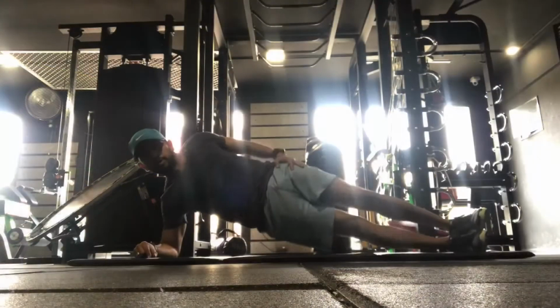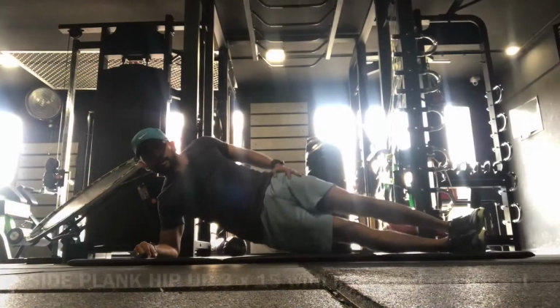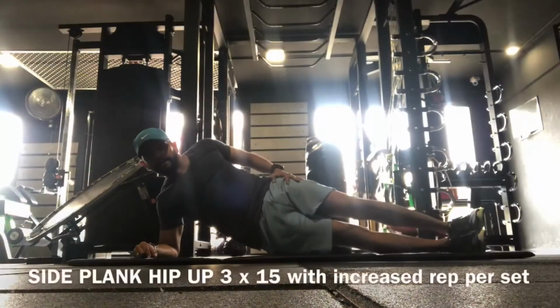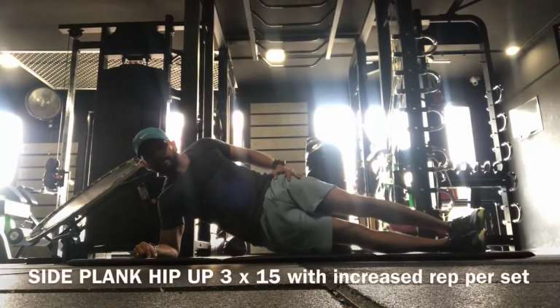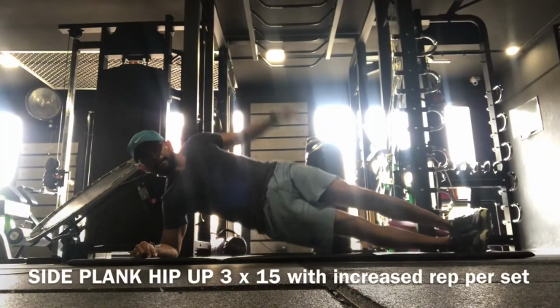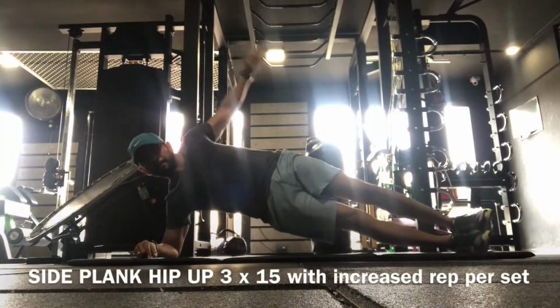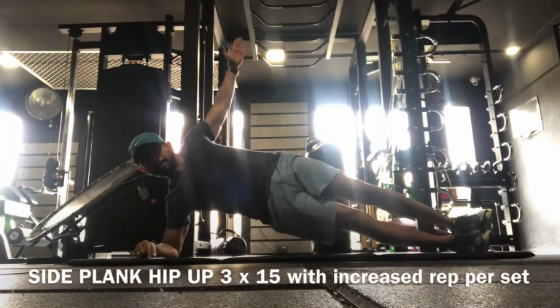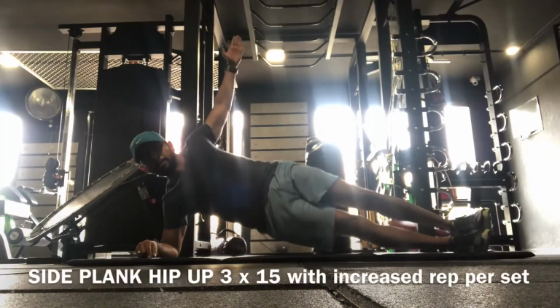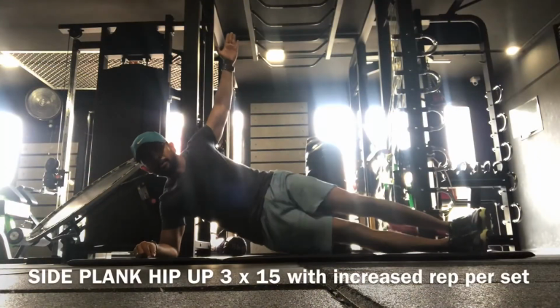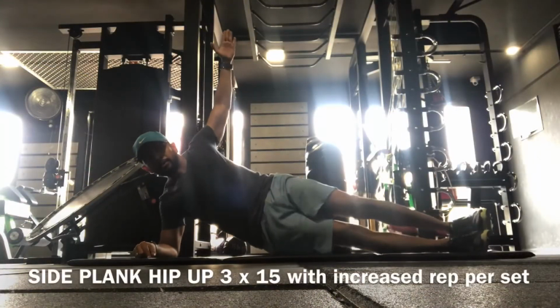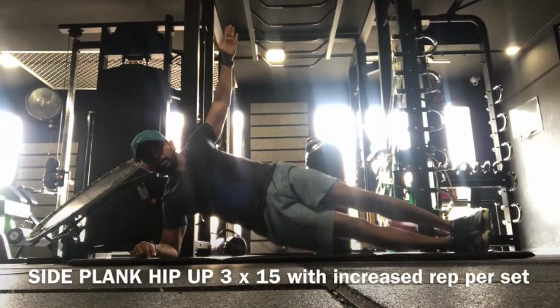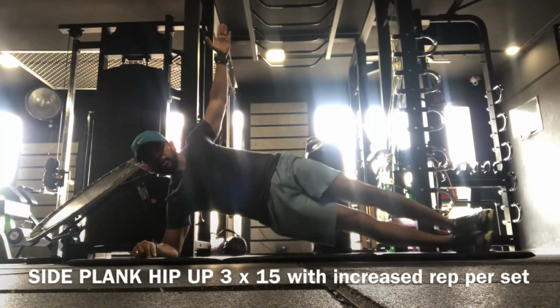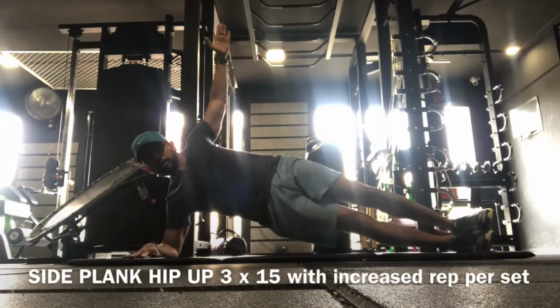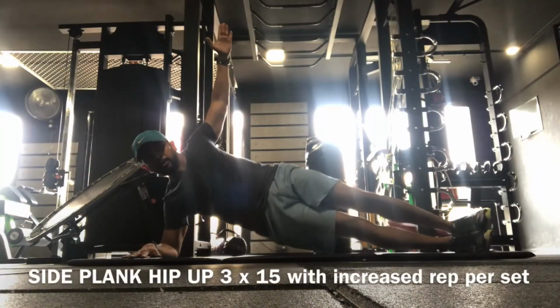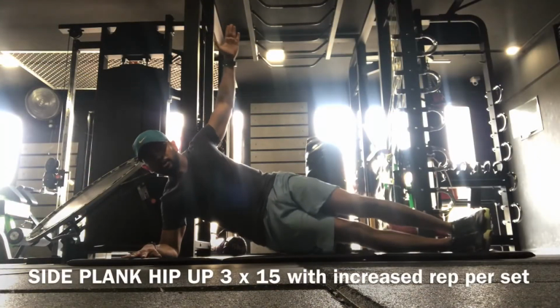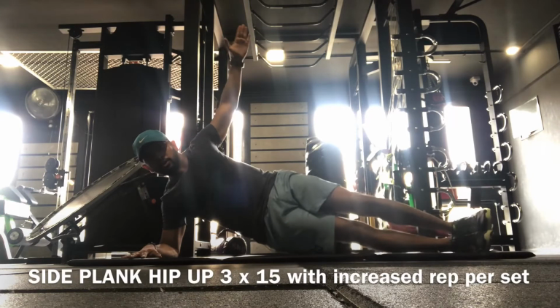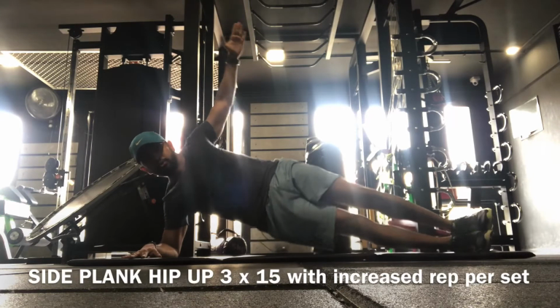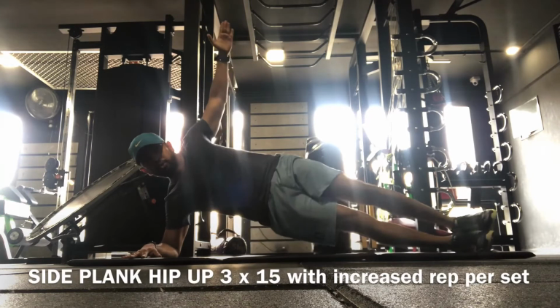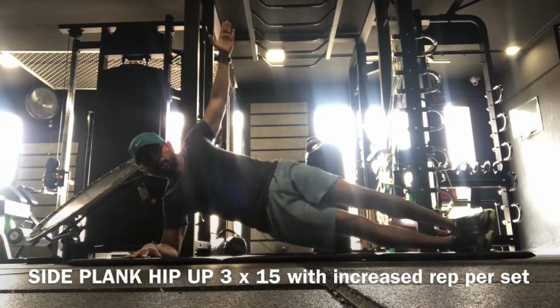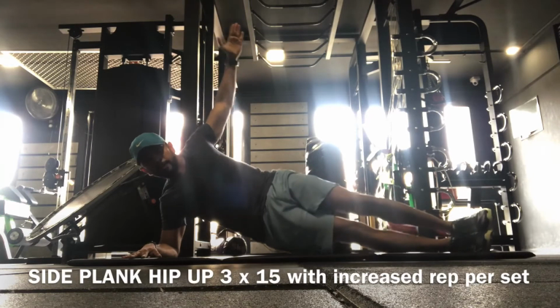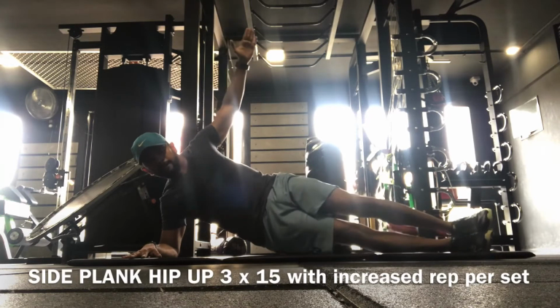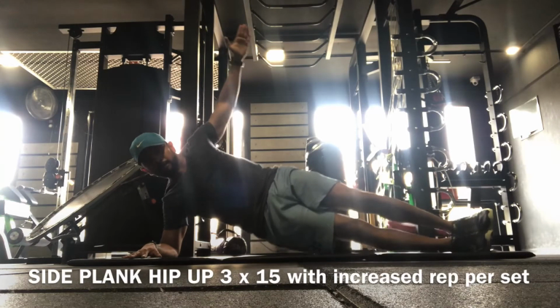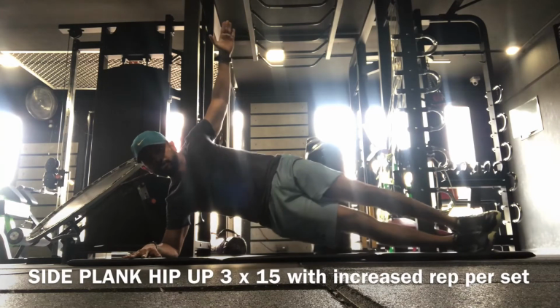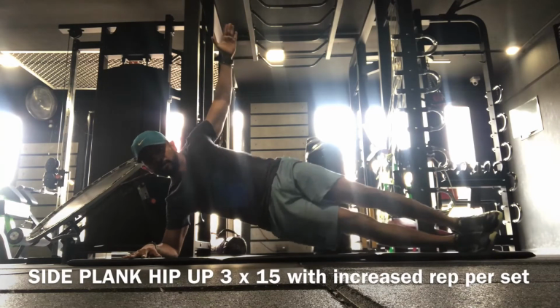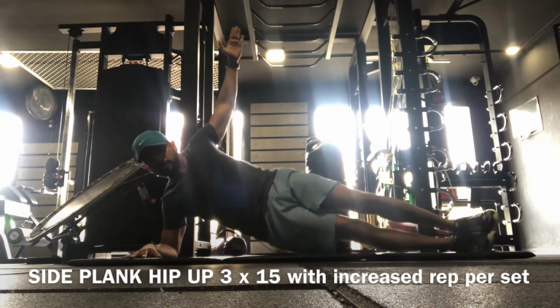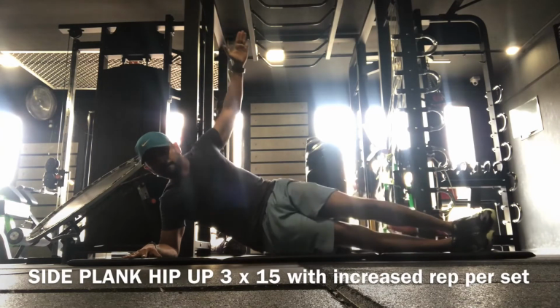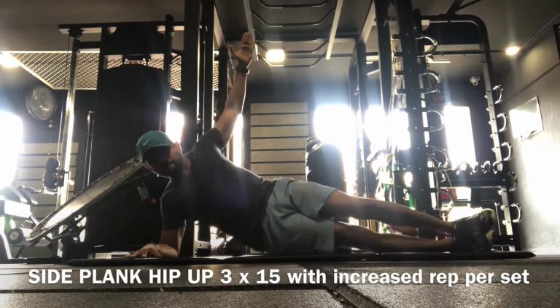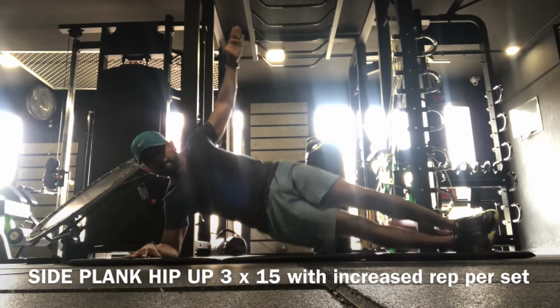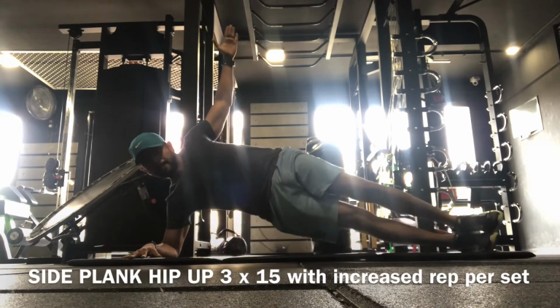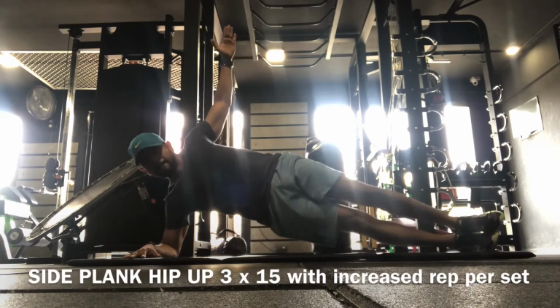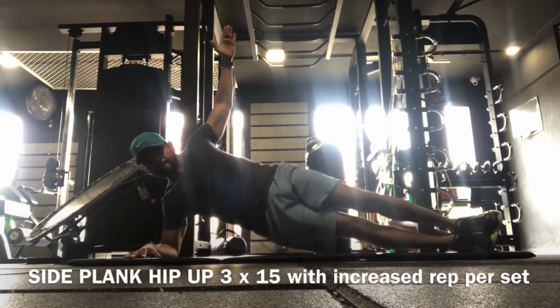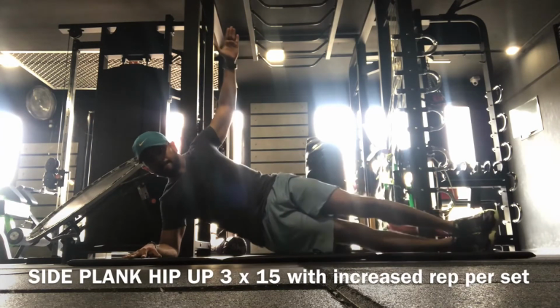I'm trying to perfect a human flag — this workout helps me build a strong oblique, so I do a side plank hip-up.